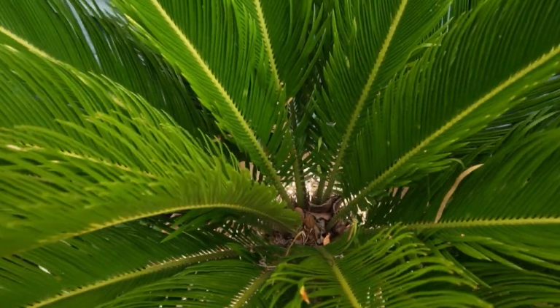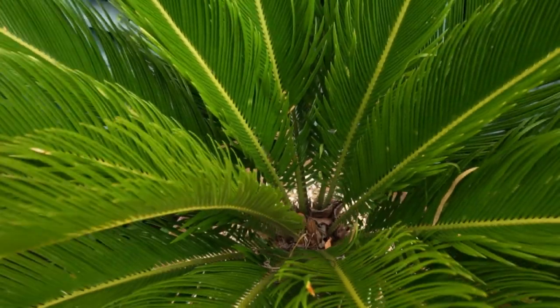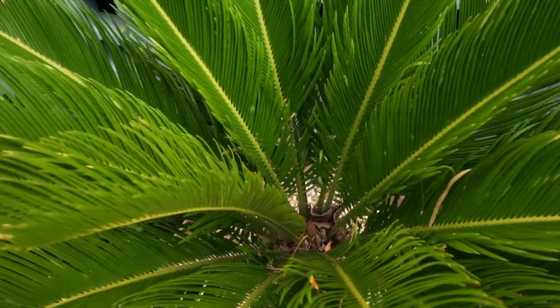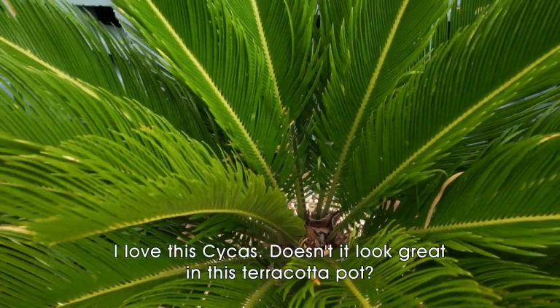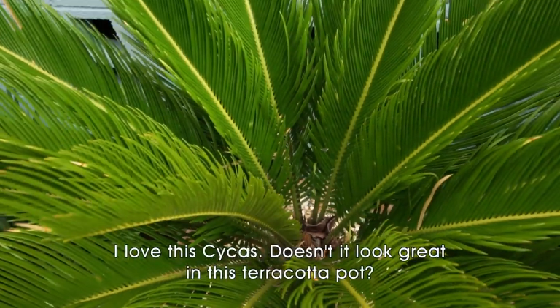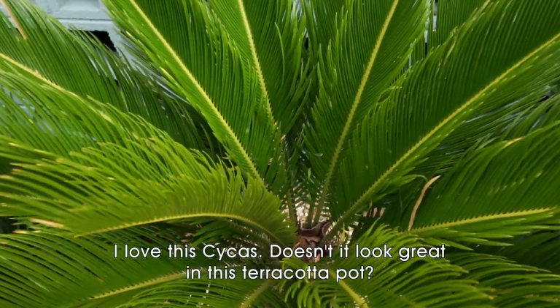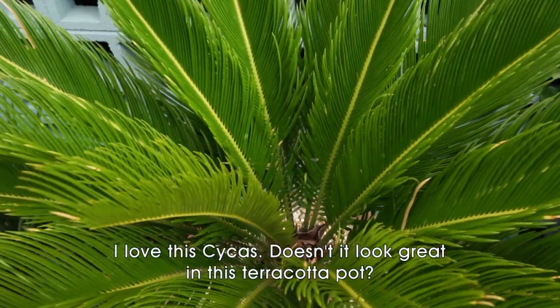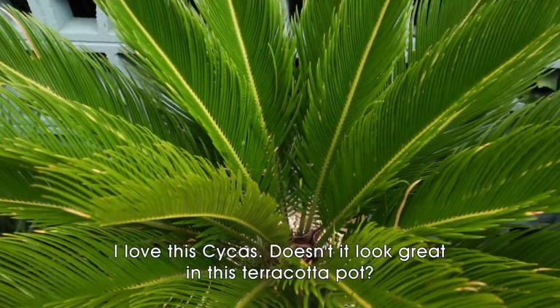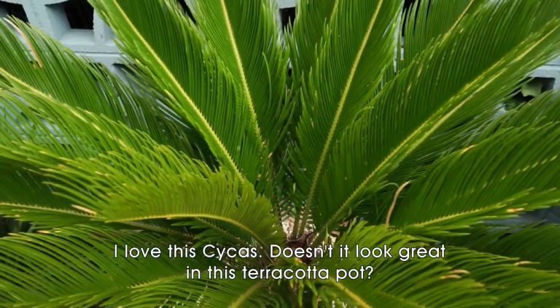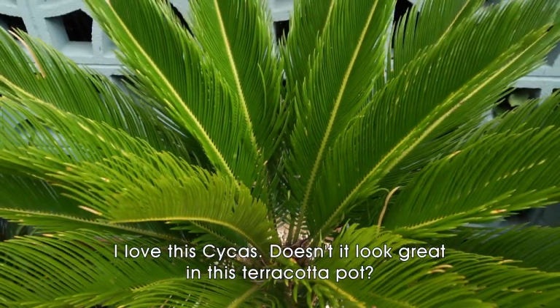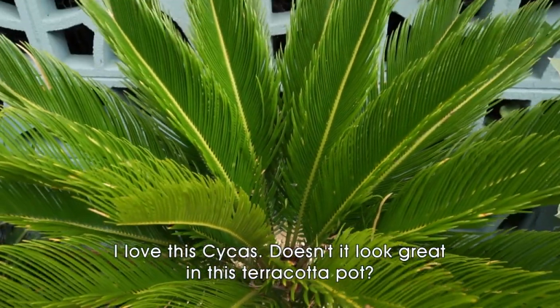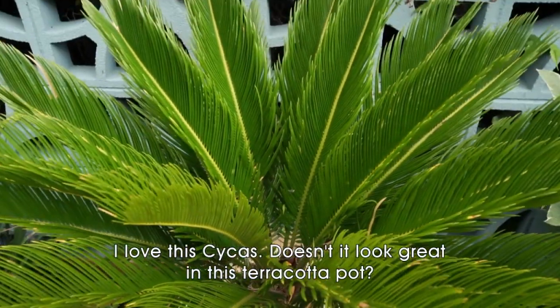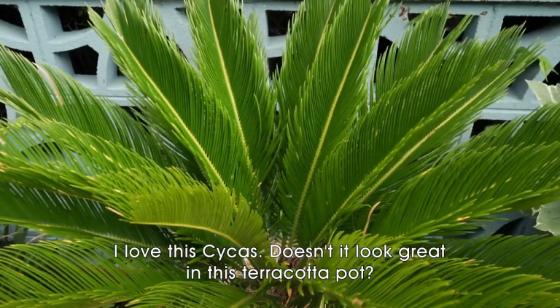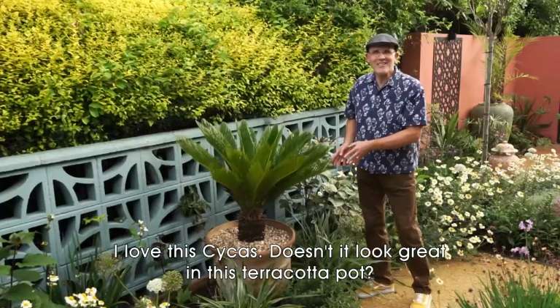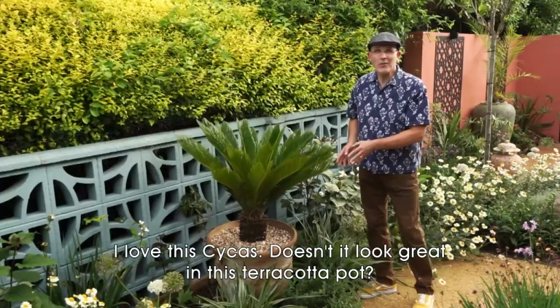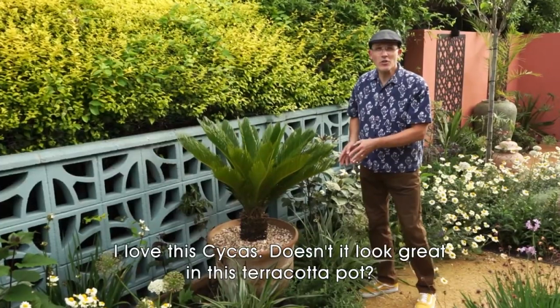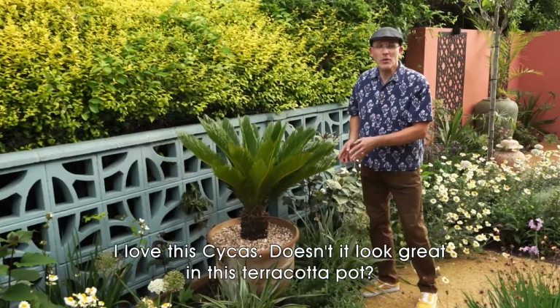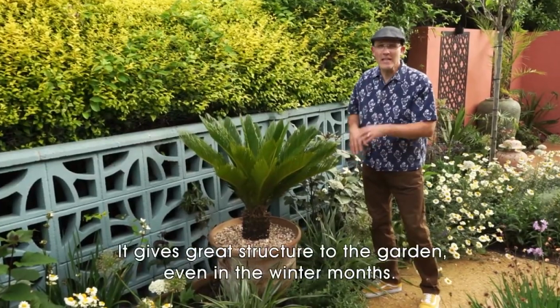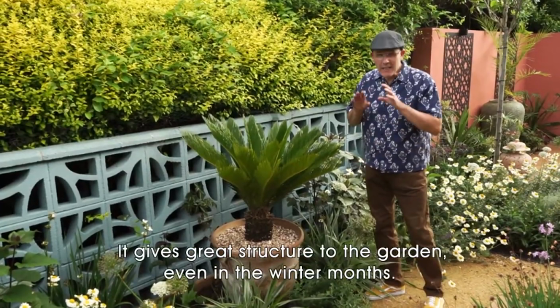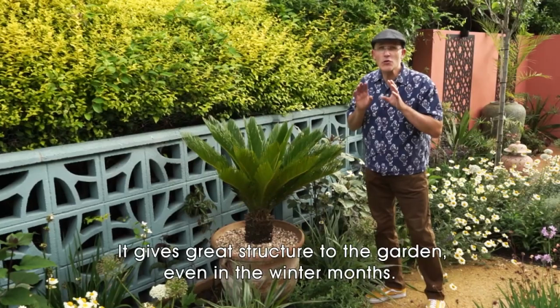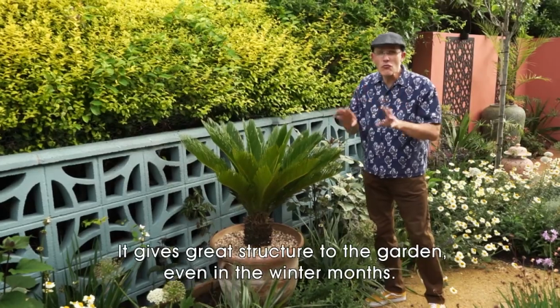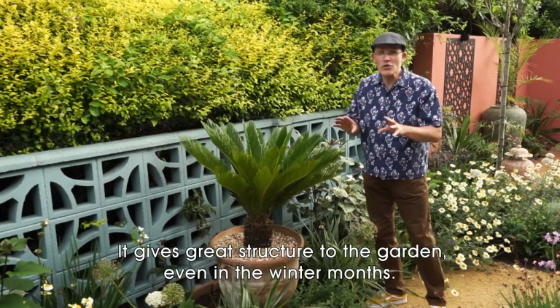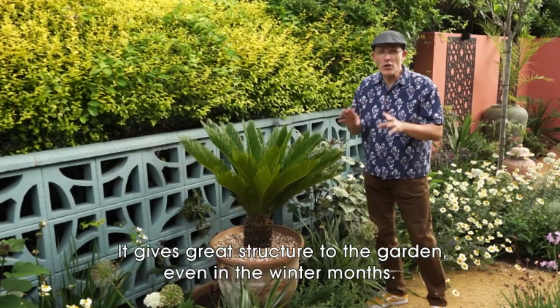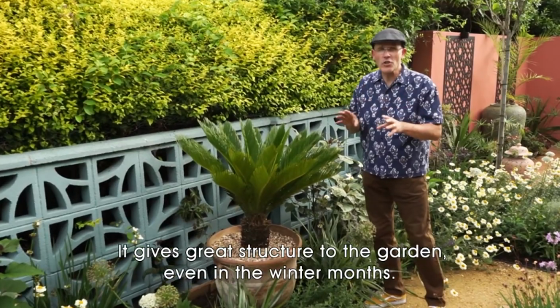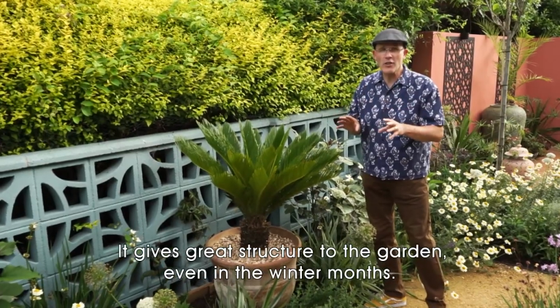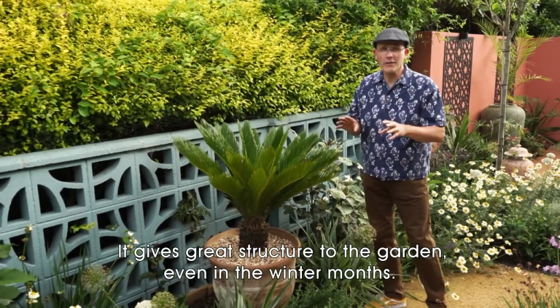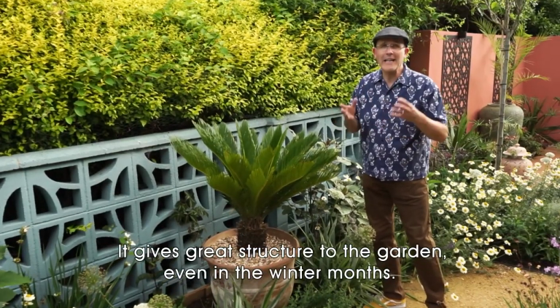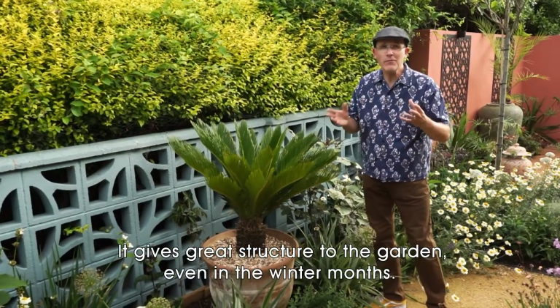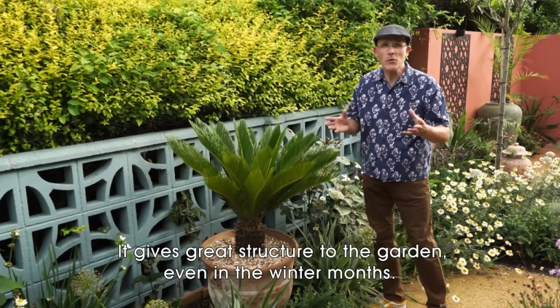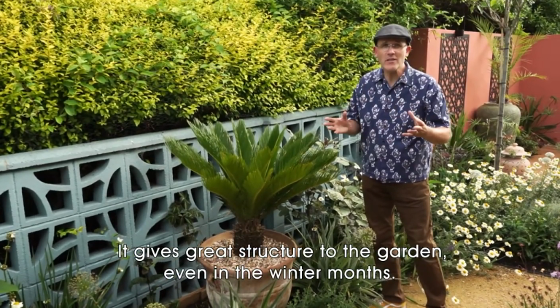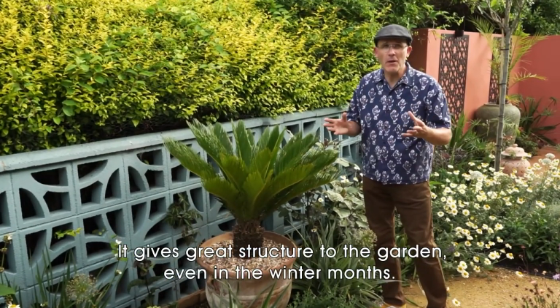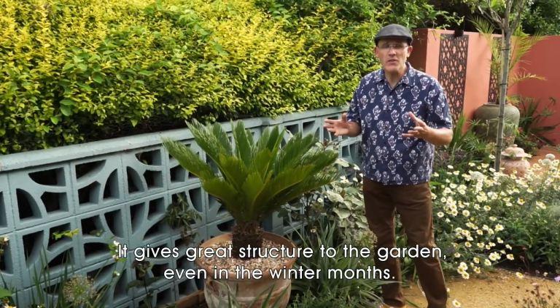I love this Cycas. Doesn't it look great in this terracotta pot? It gives great structure to the garden, even in the winter months.